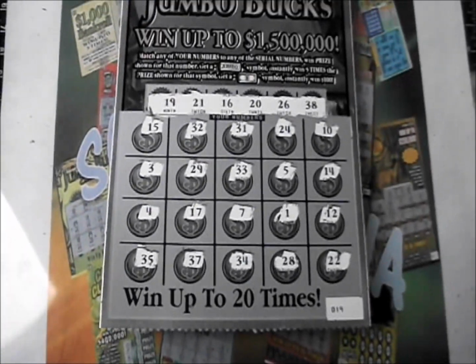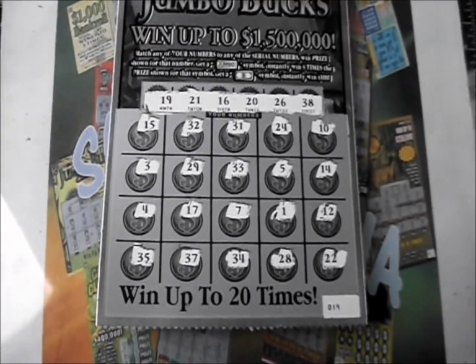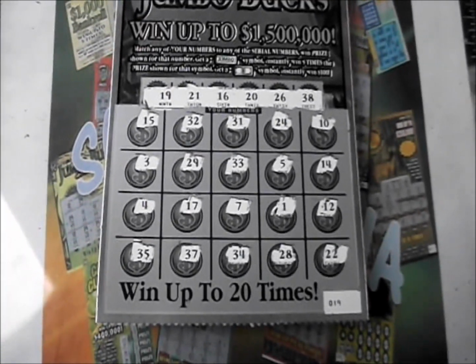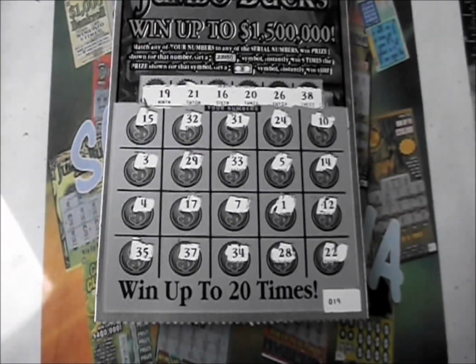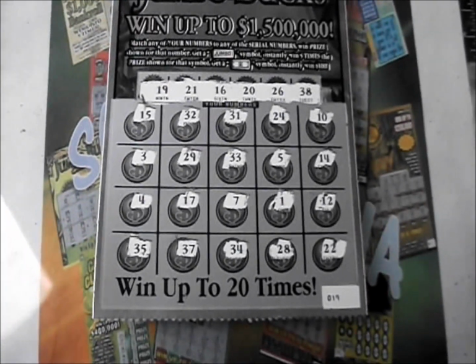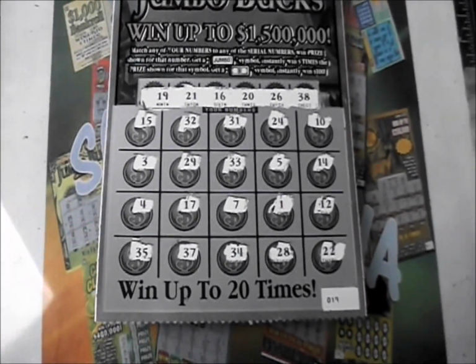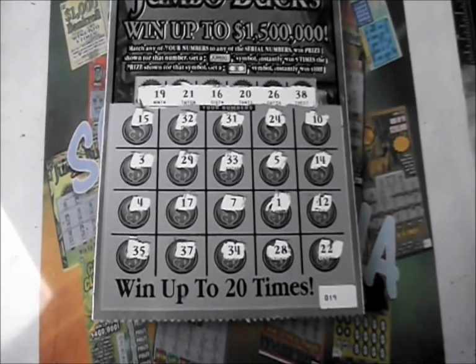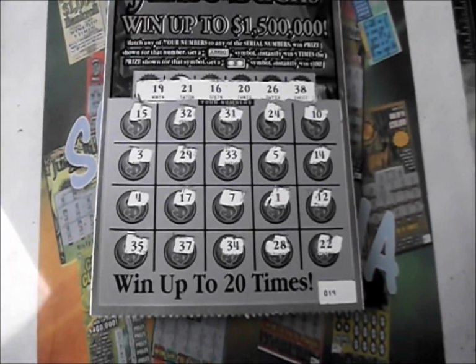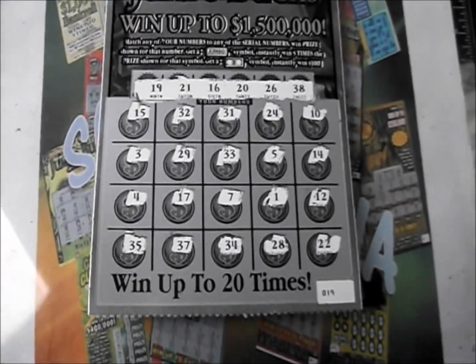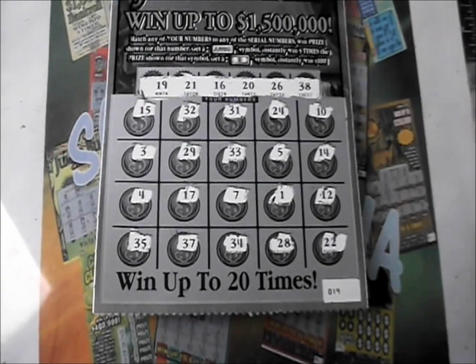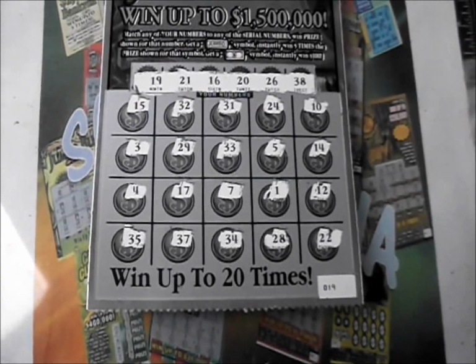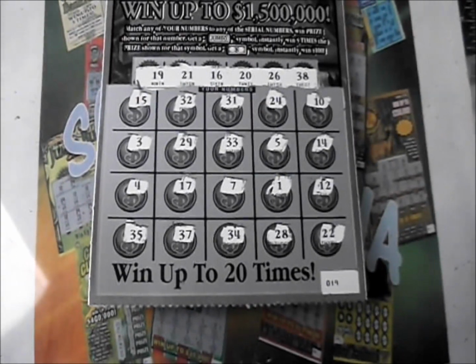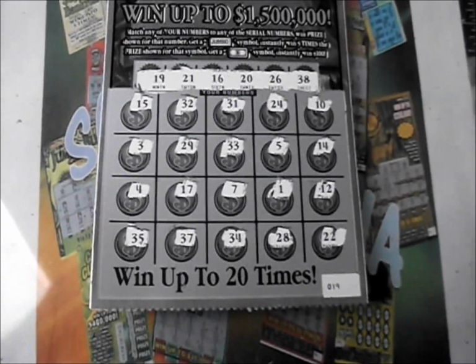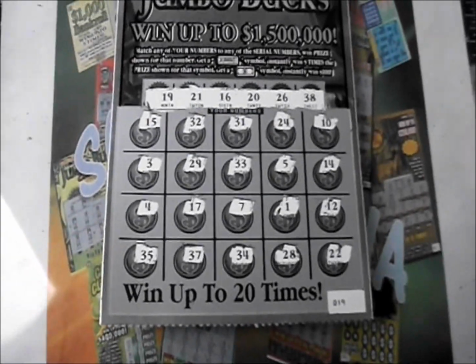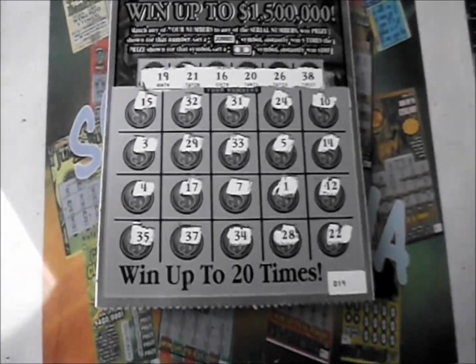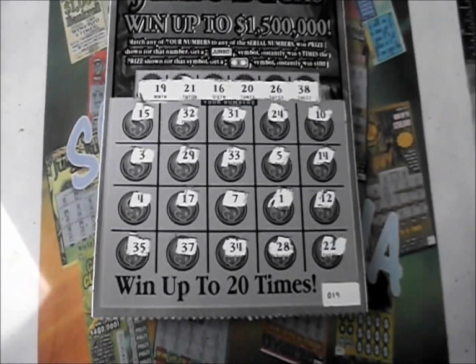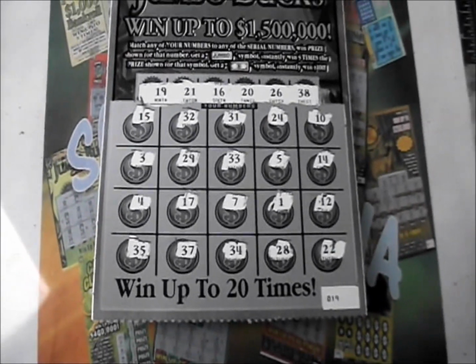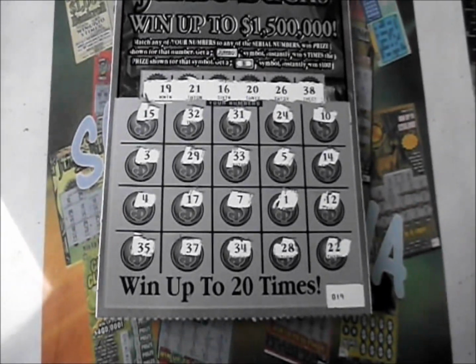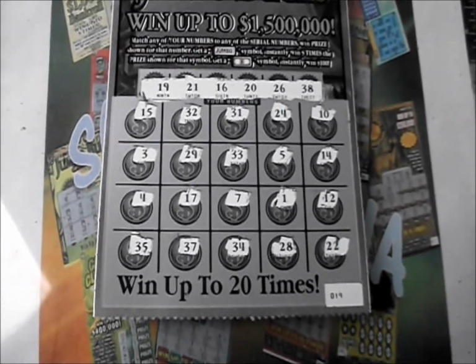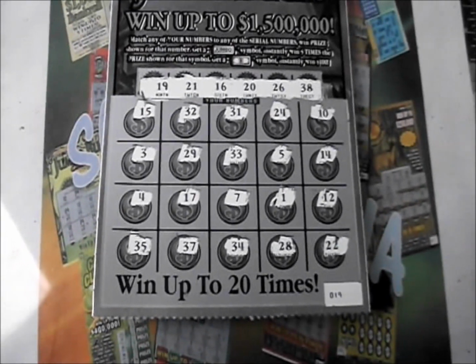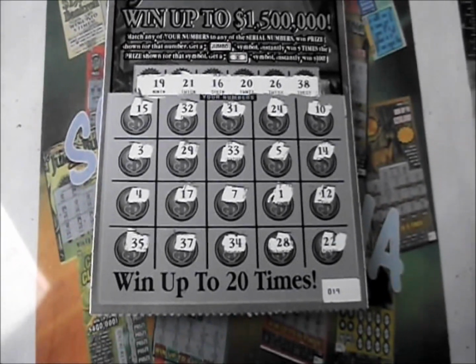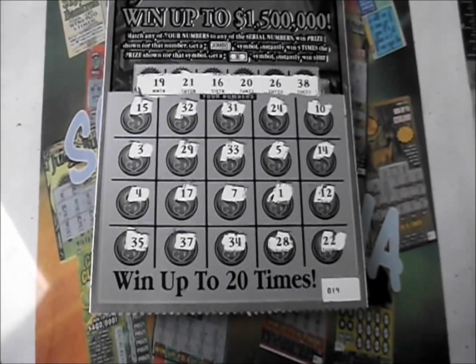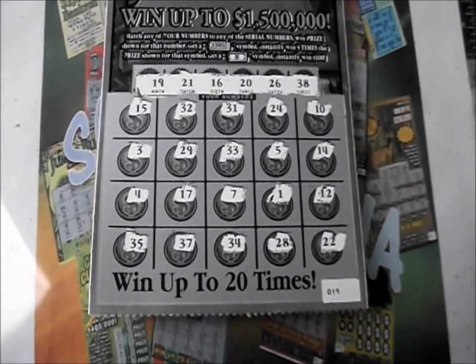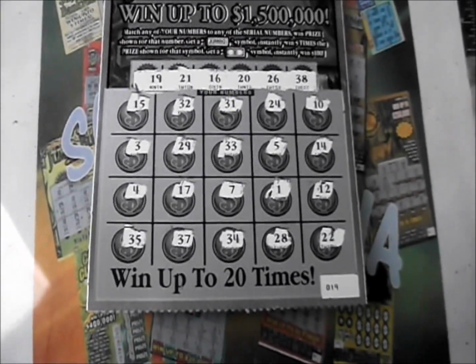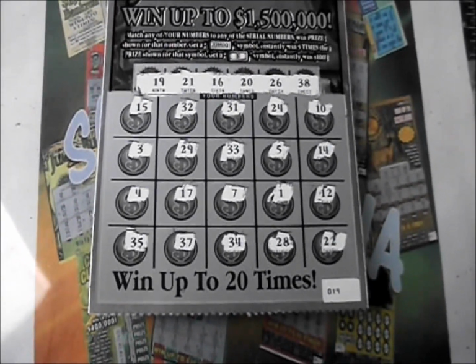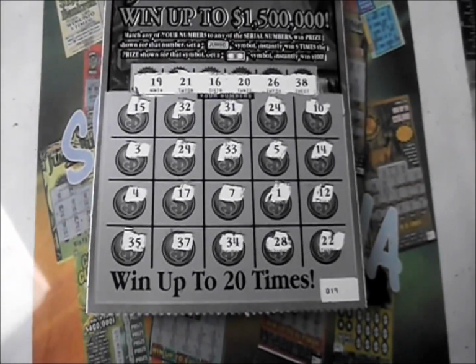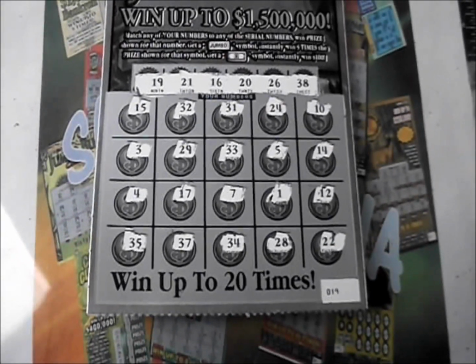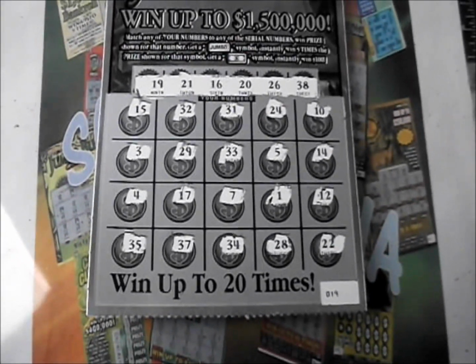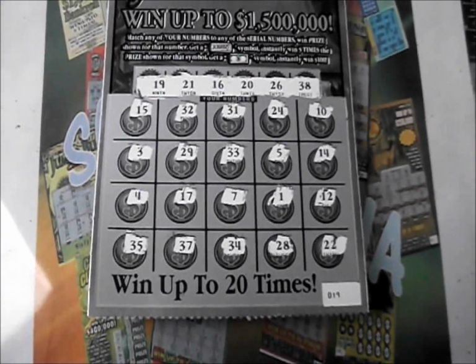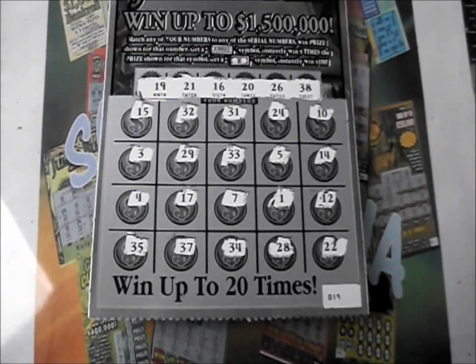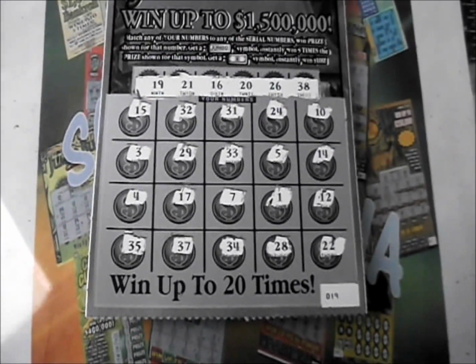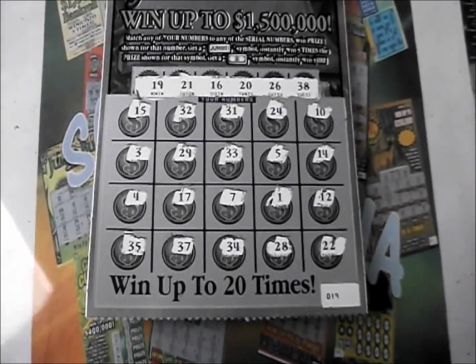Thank you so much for watching this episode of Scratcher Mania. This is Robbie. I hope all of your tickets are very big winners, and I hope you have a great day. Good luck, everybody.